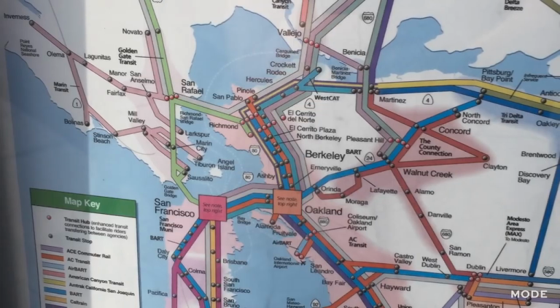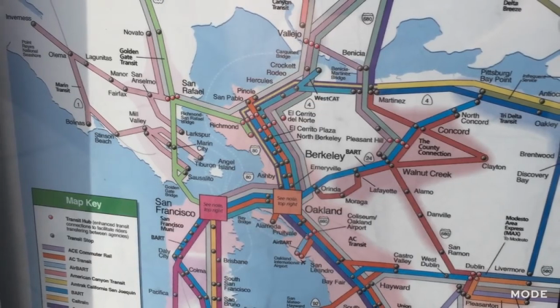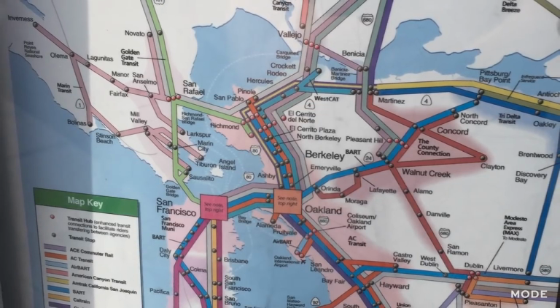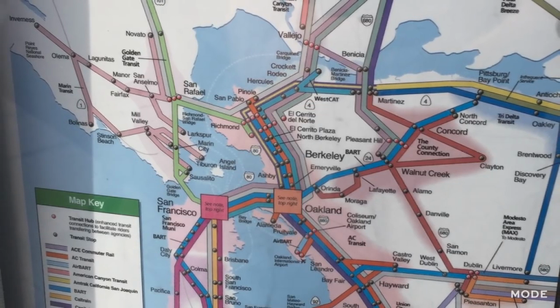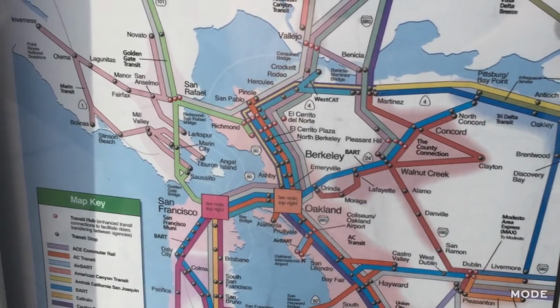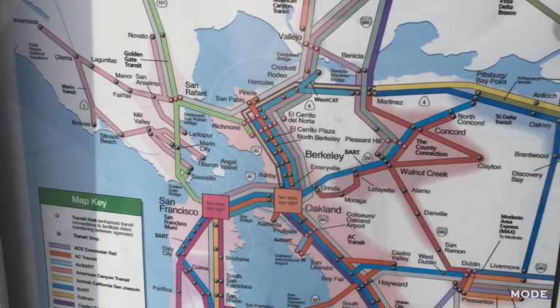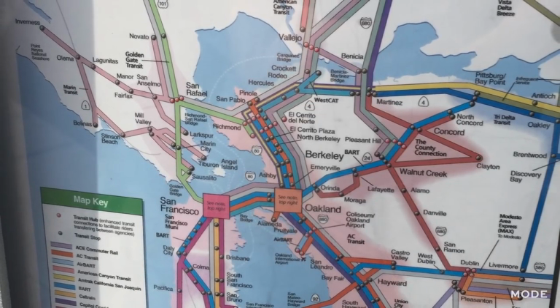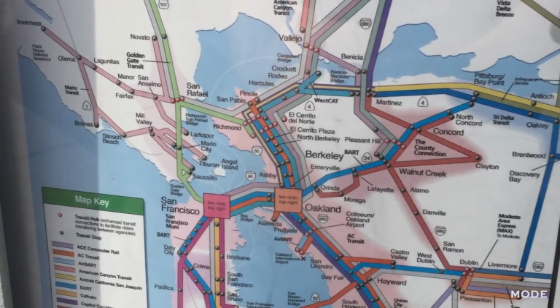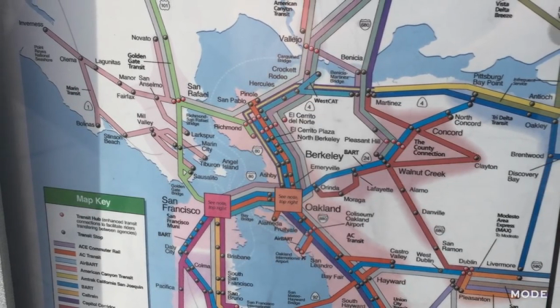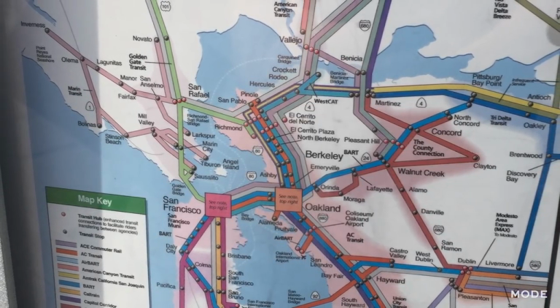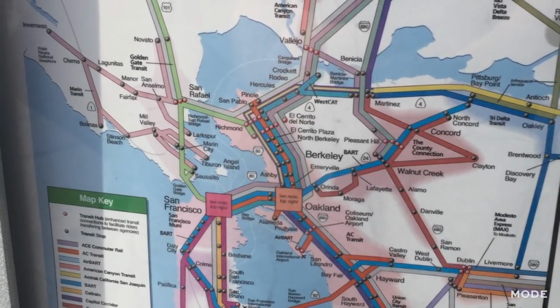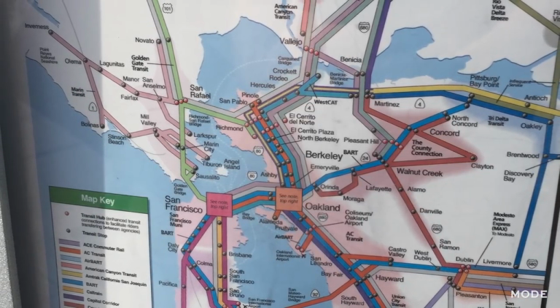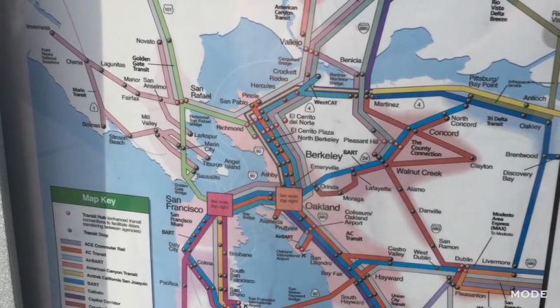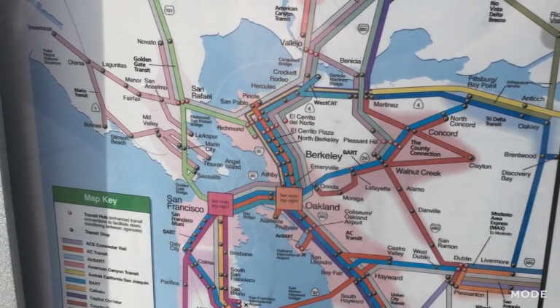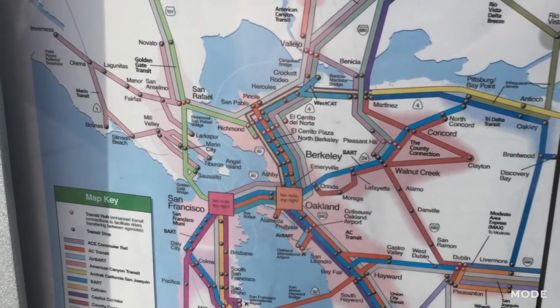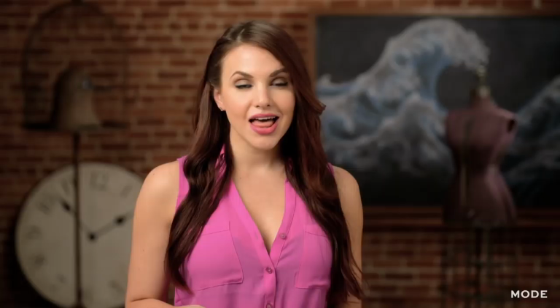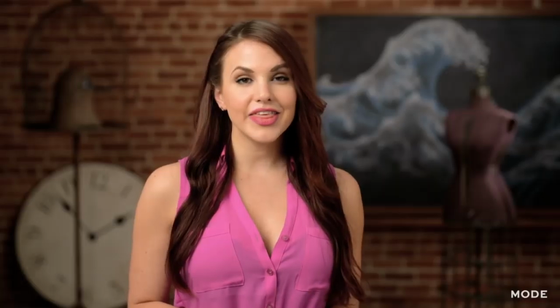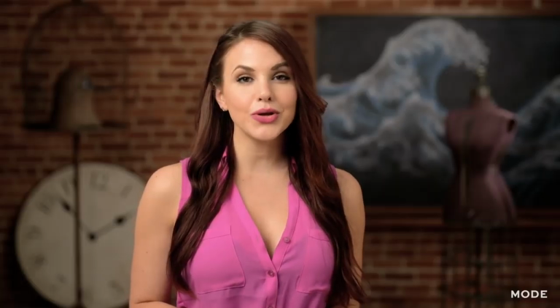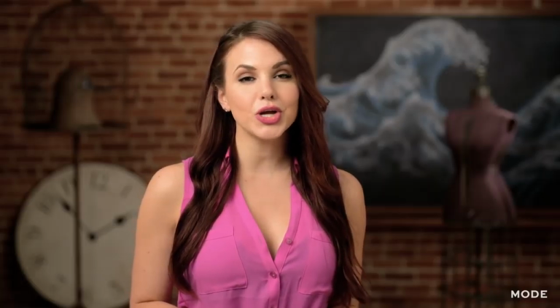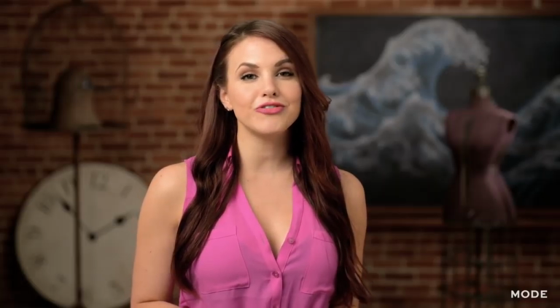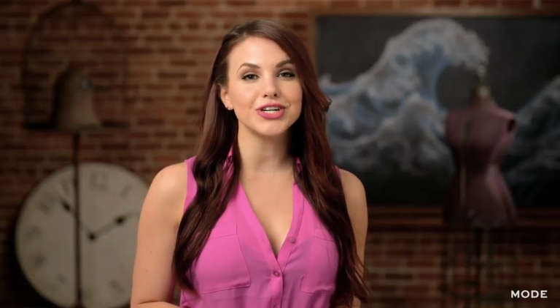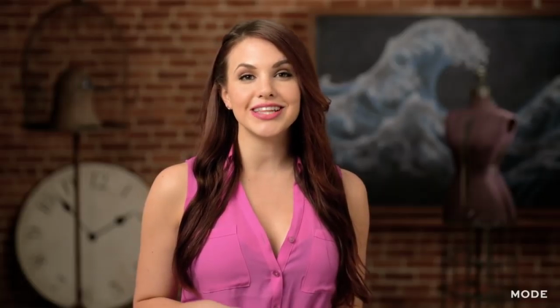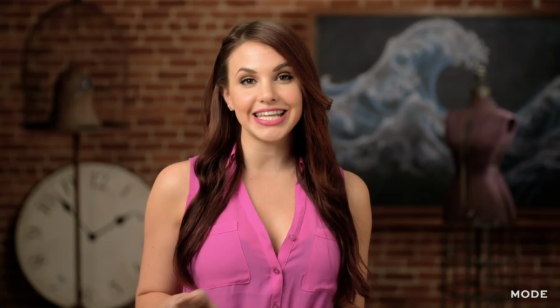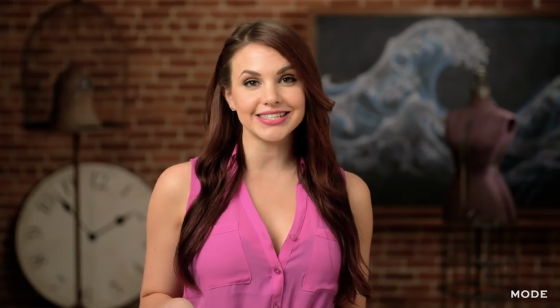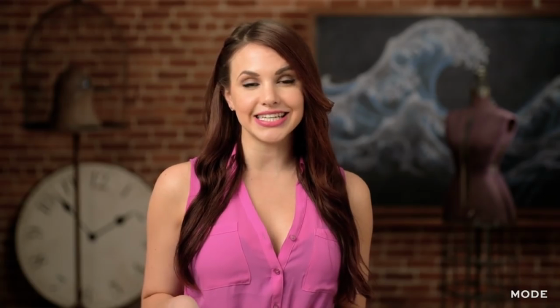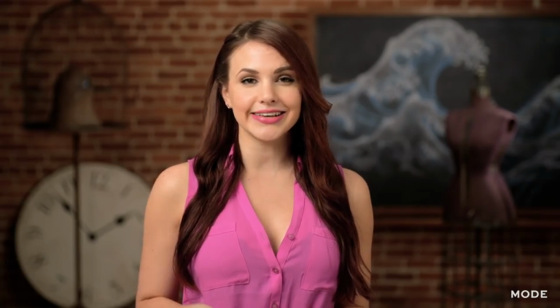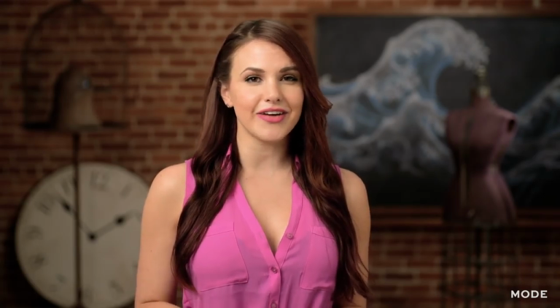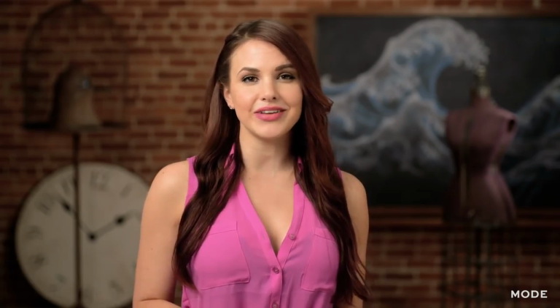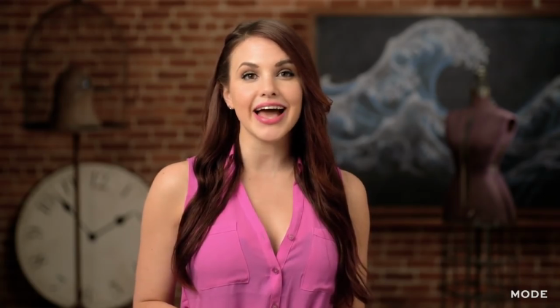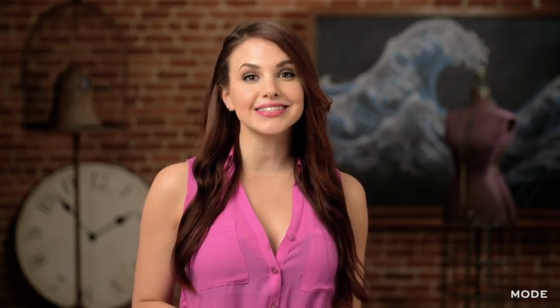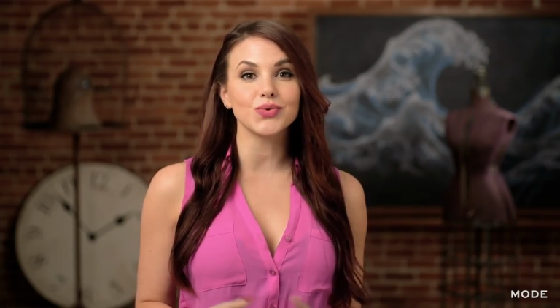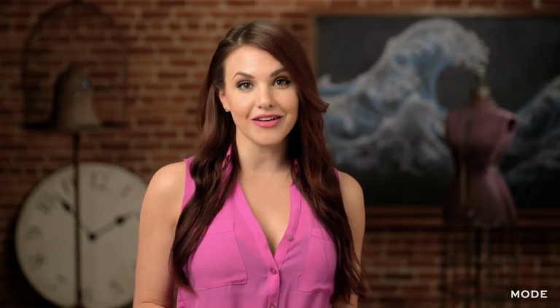Take a photo of the transit map of whatever city you're in. That way you can refer to it easily instead of having to access WiFi.